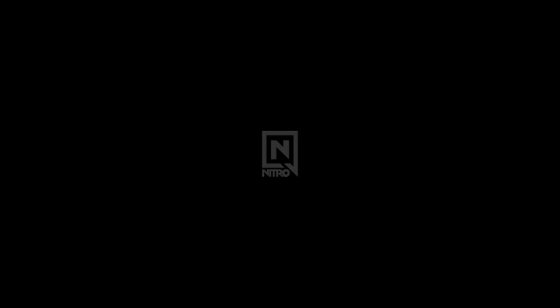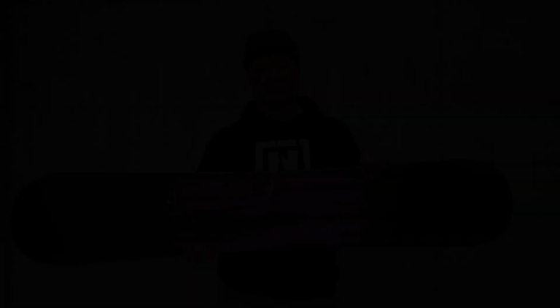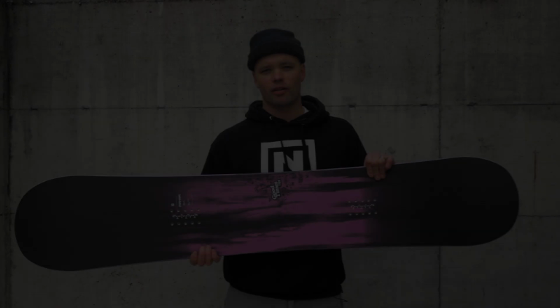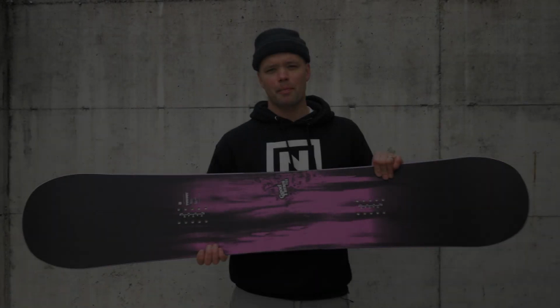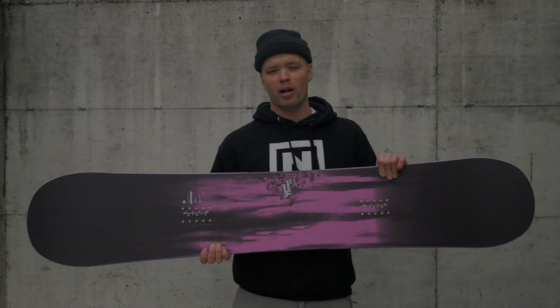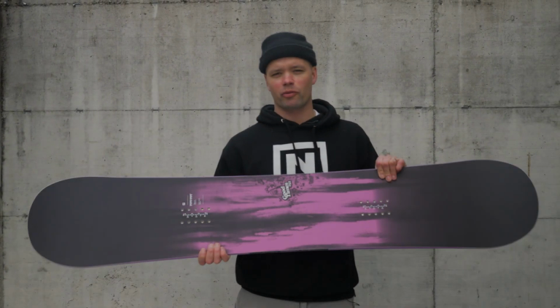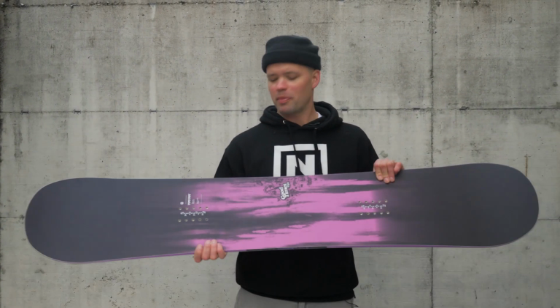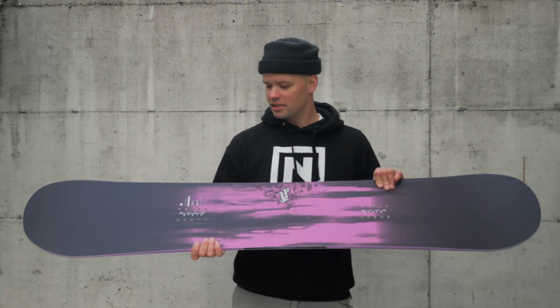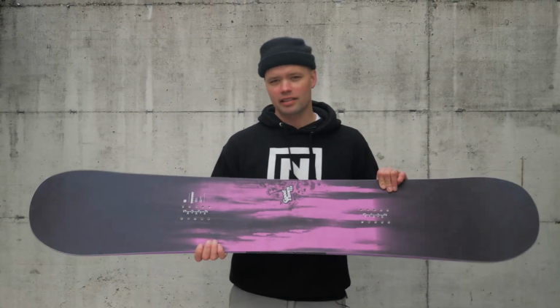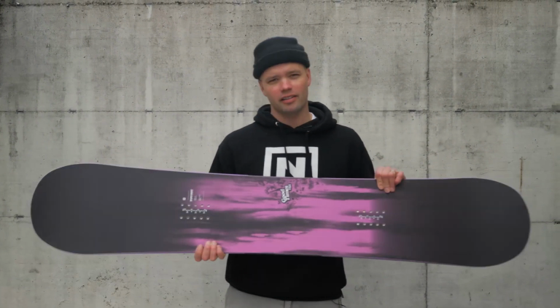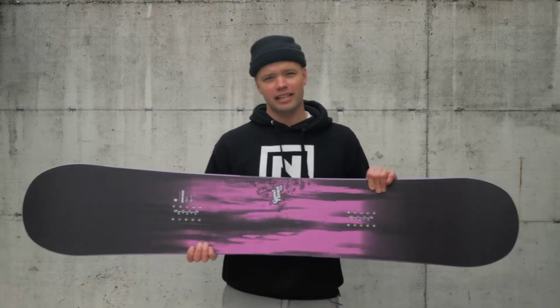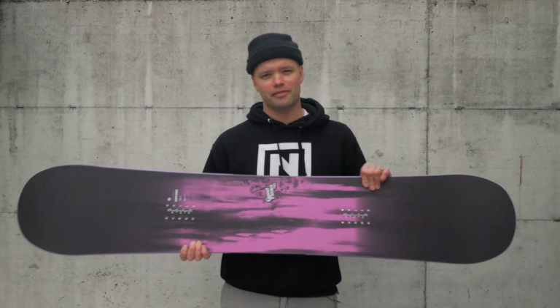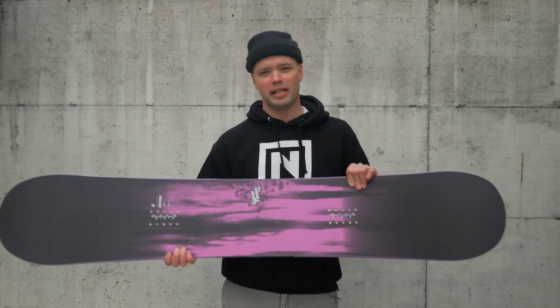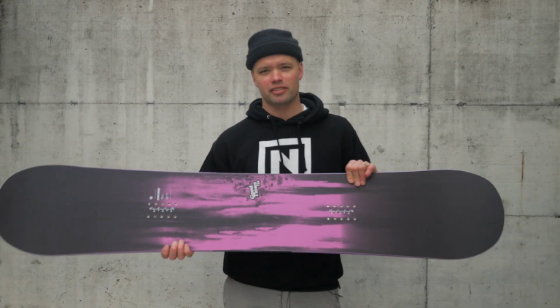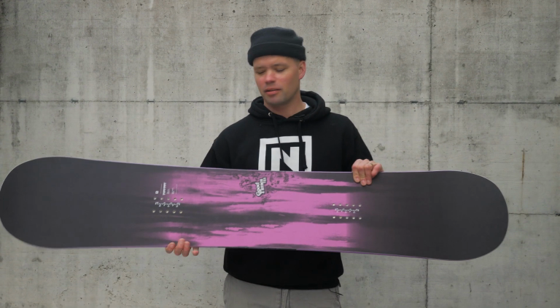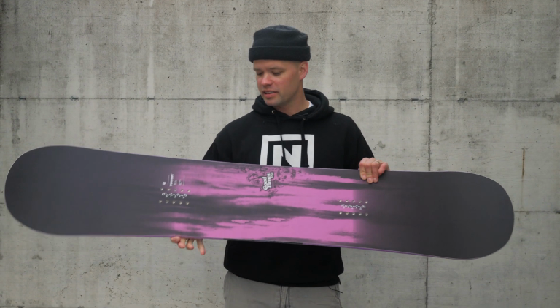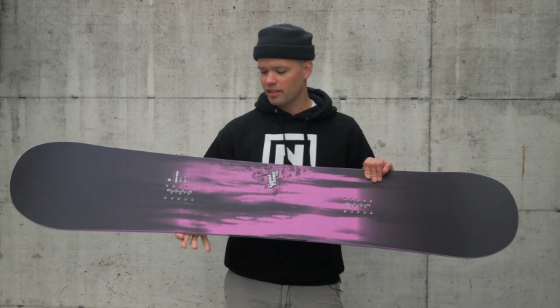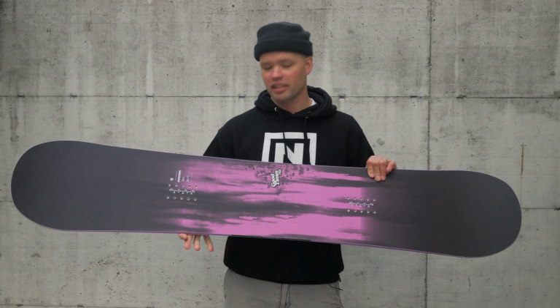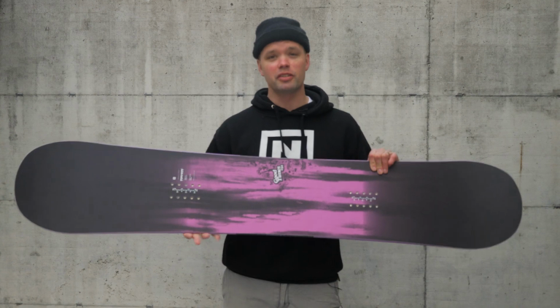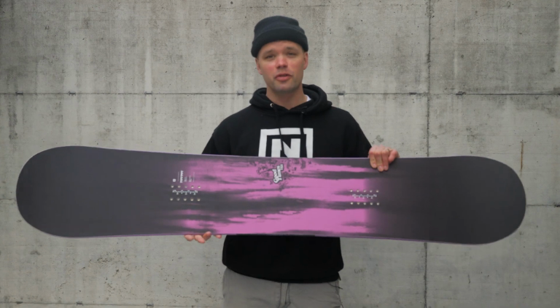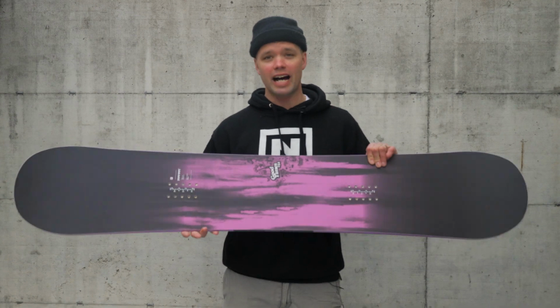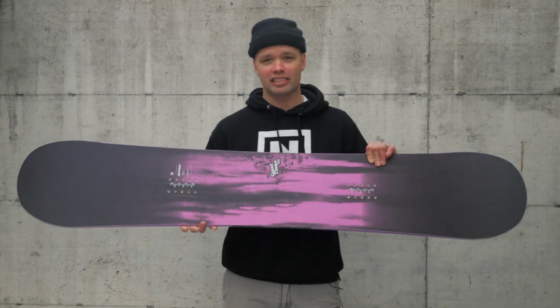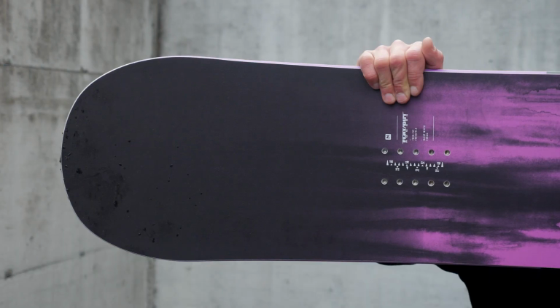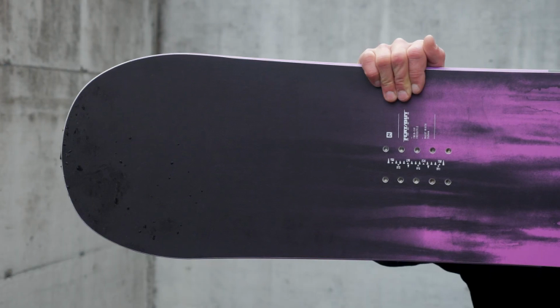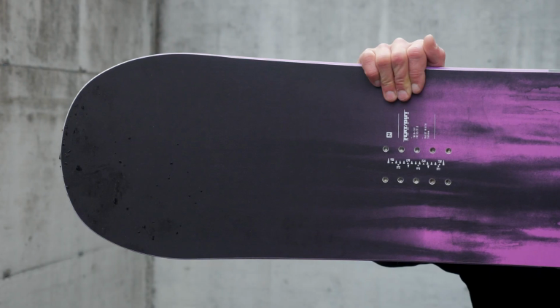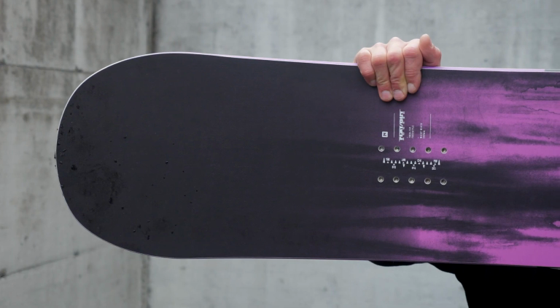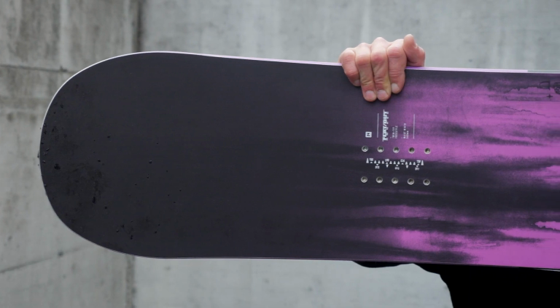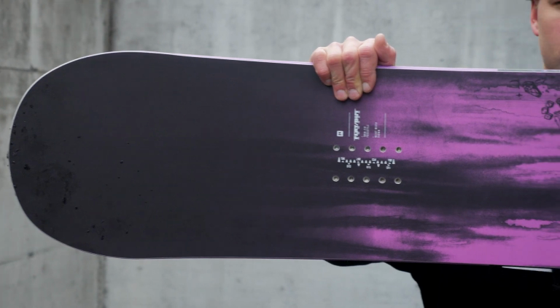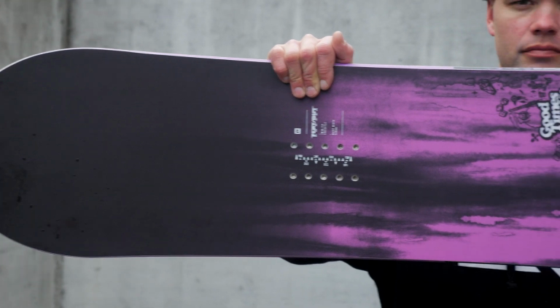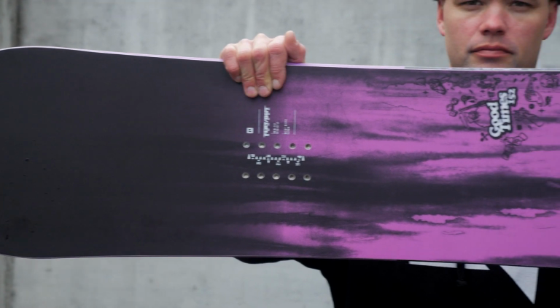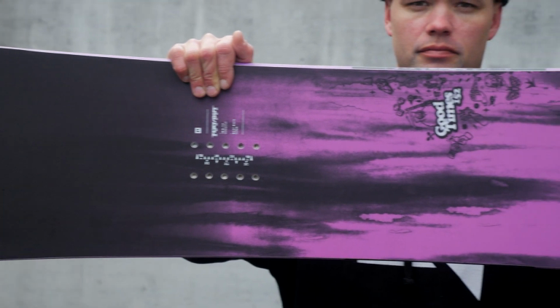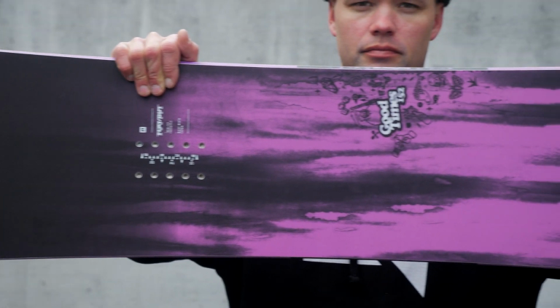What's going on, Park Rippers? Canoe Lyson from Nitro Snowboards here with the new 2019 Good Times Snowboard.